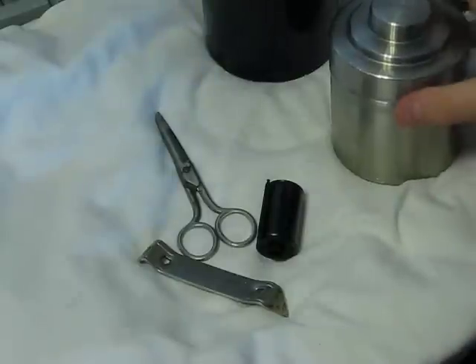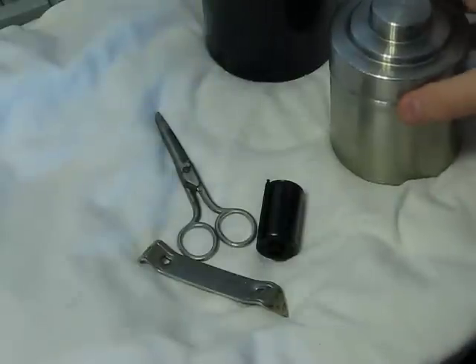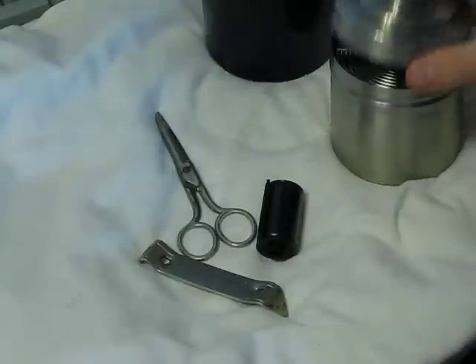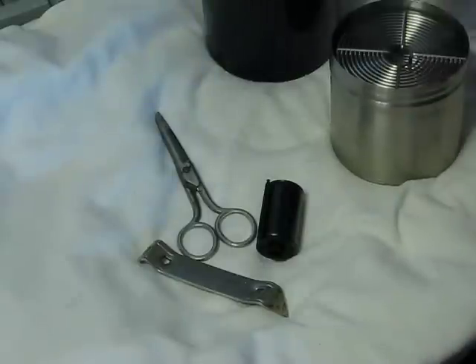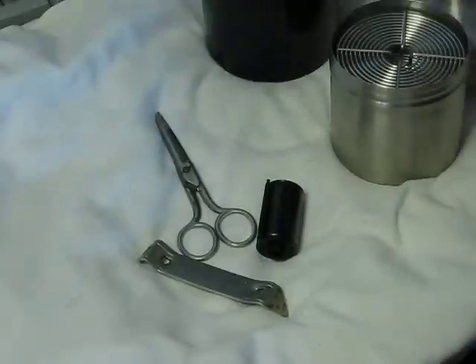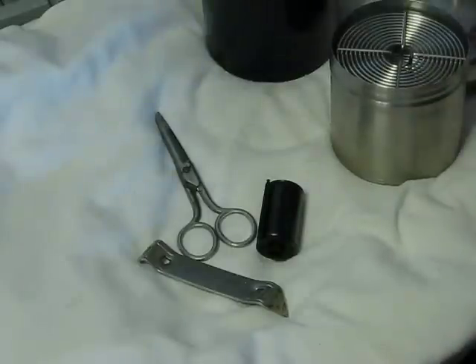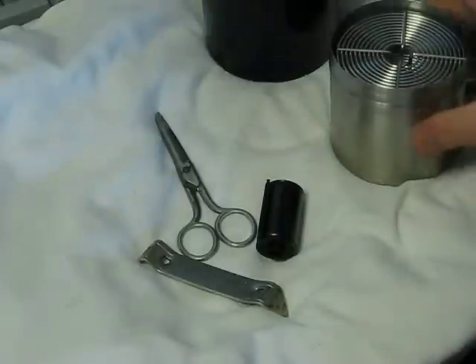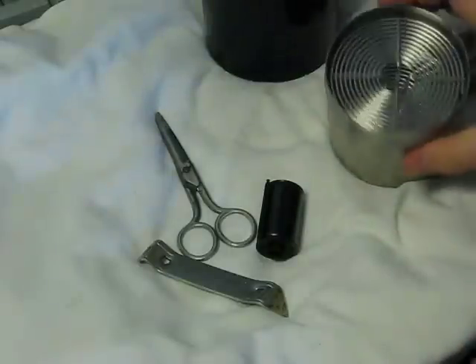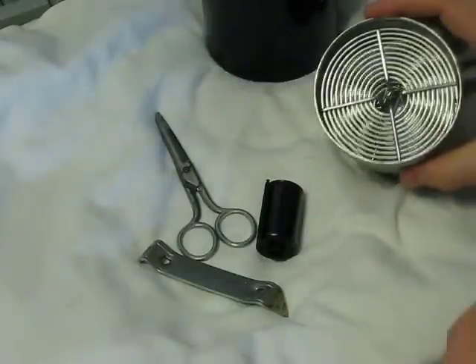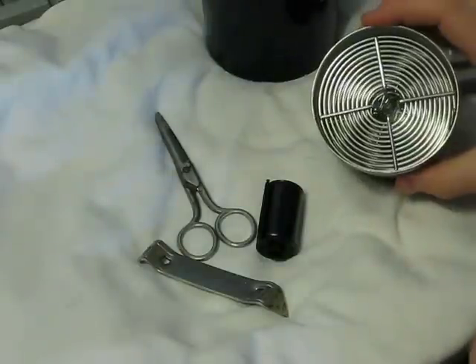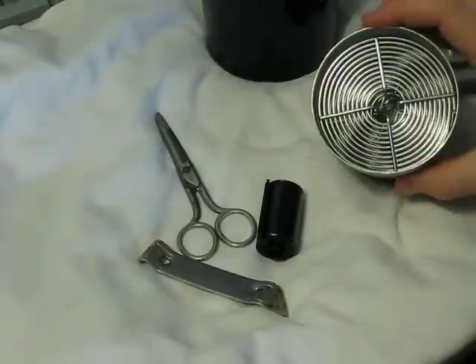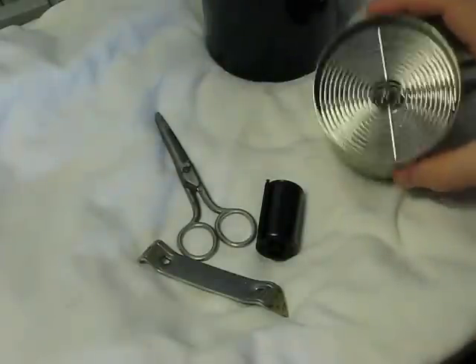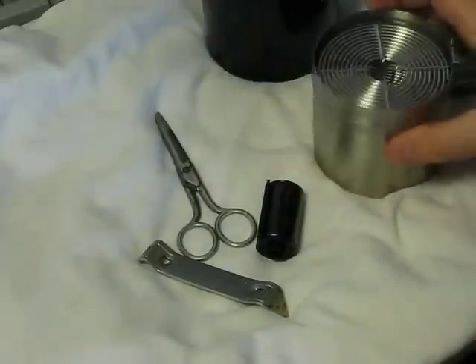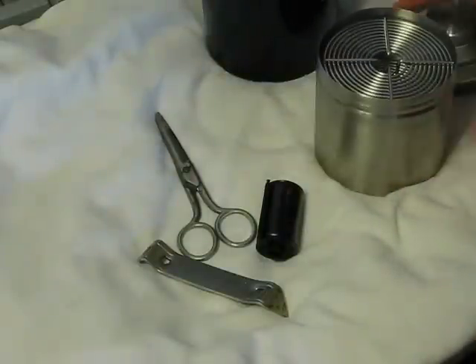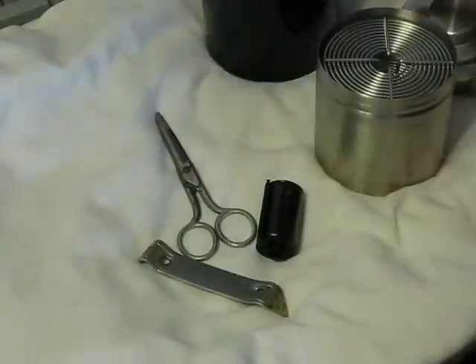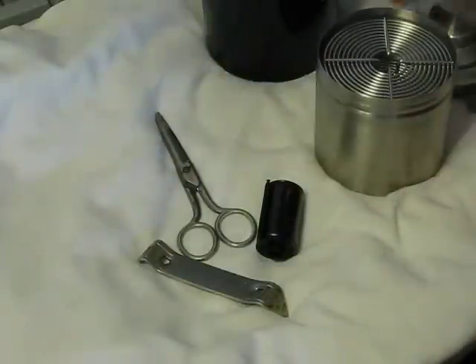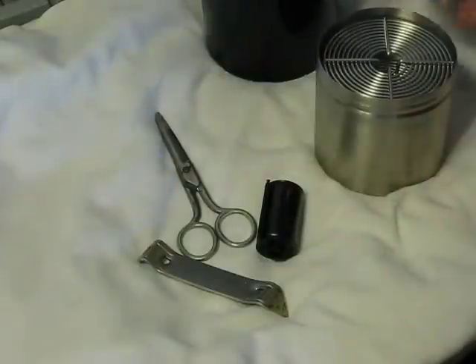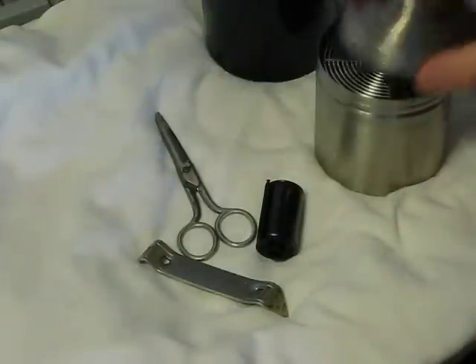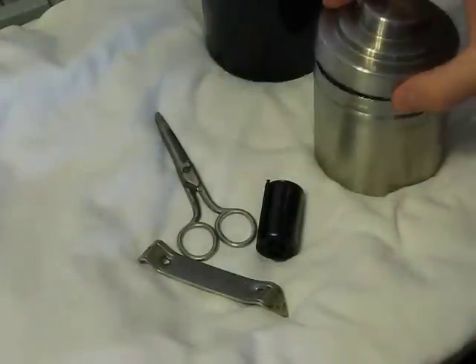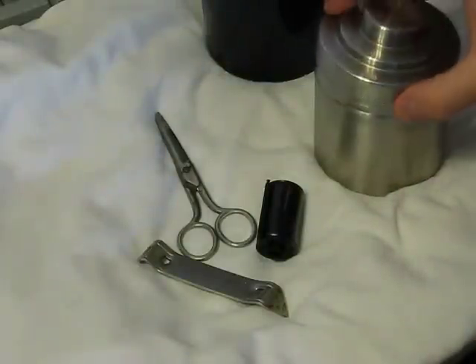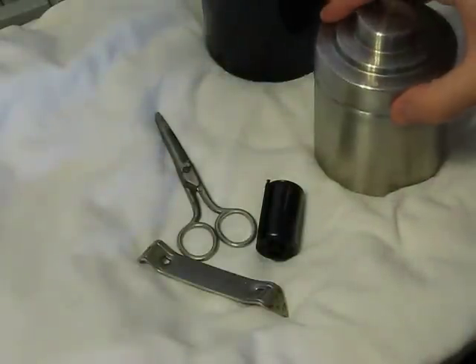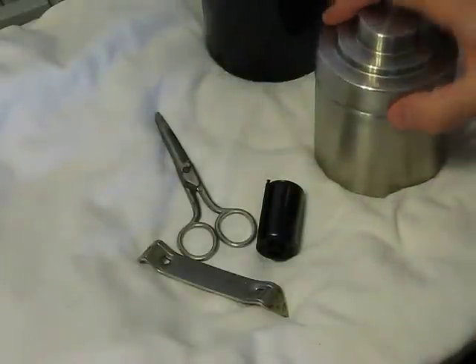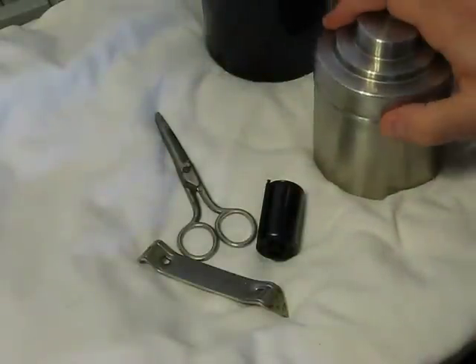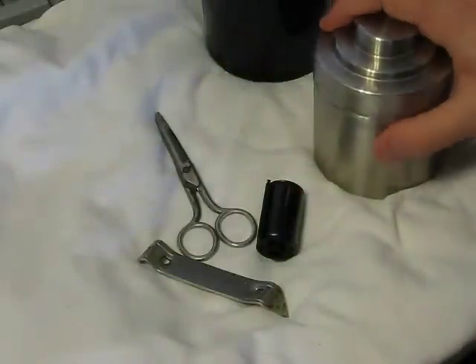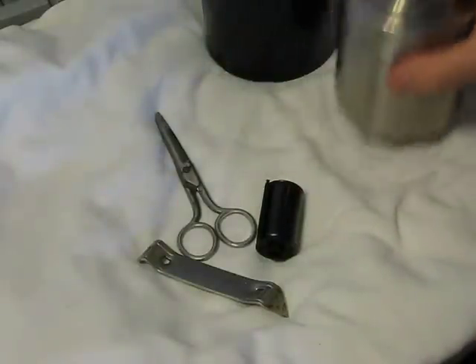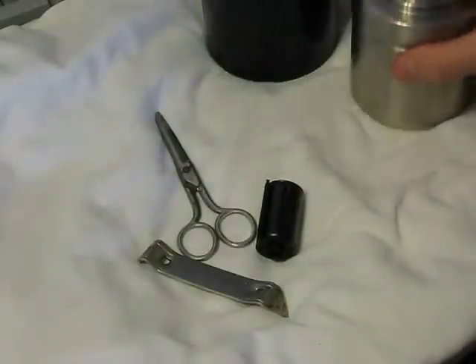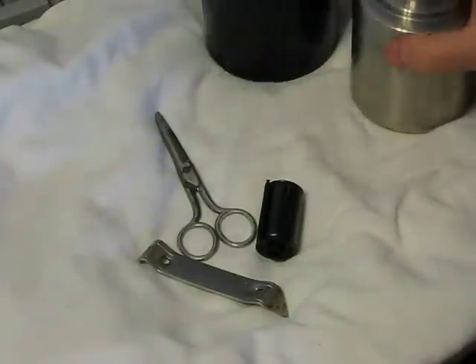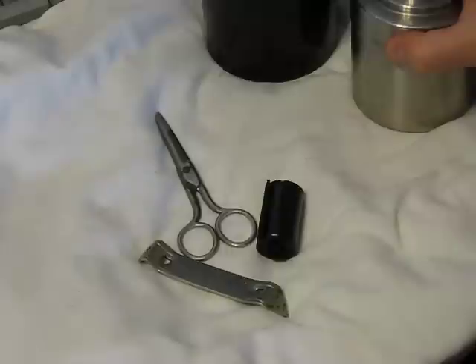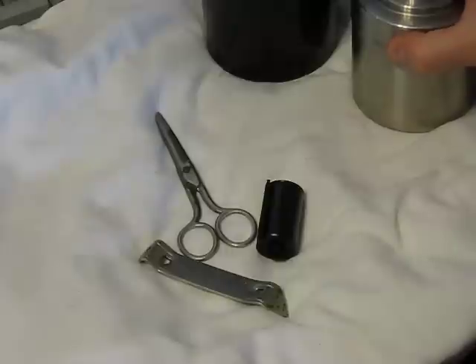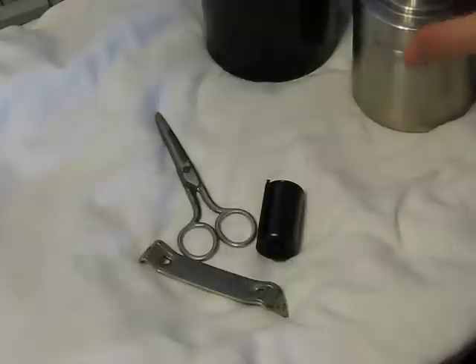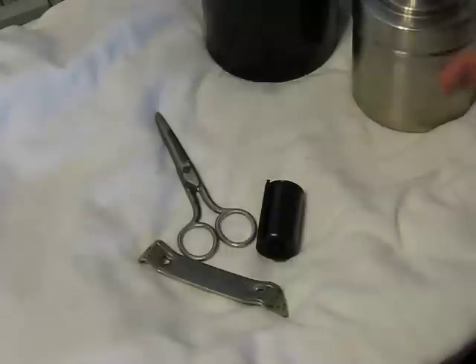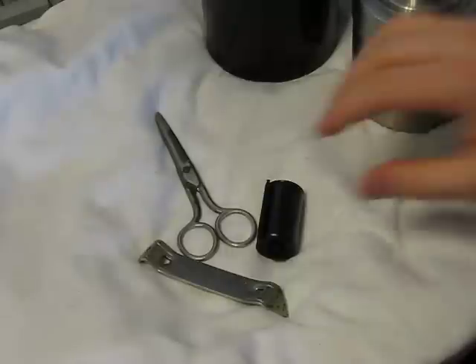The stainless steel reels look like this — they're simple stainless steel spirals with nothing mechanical or moving on them.